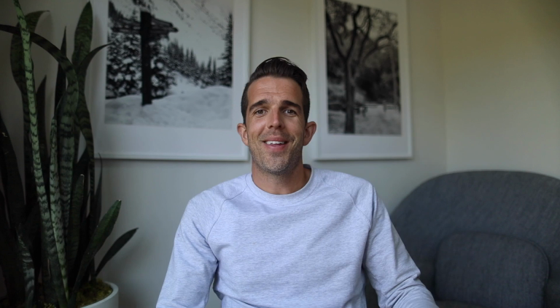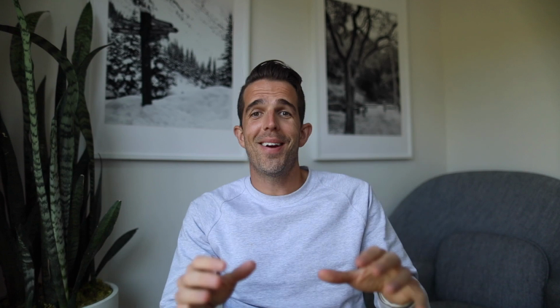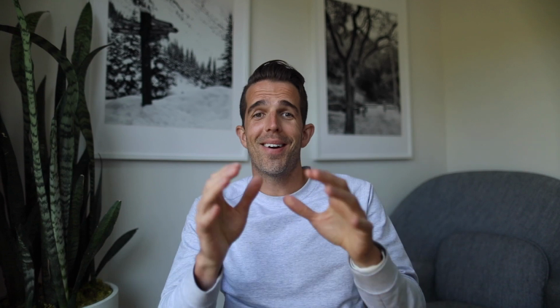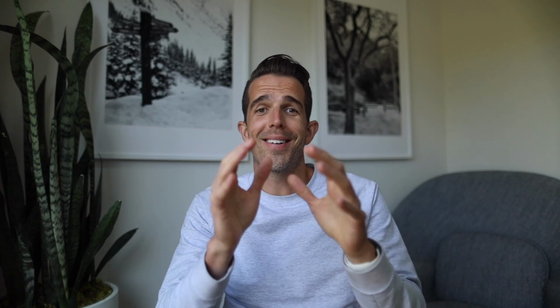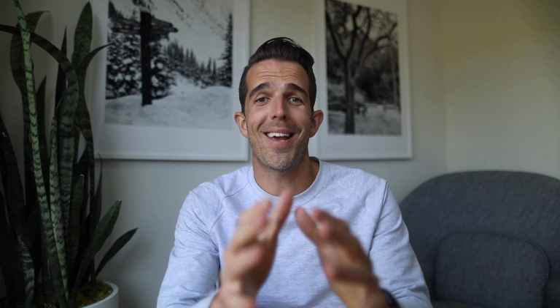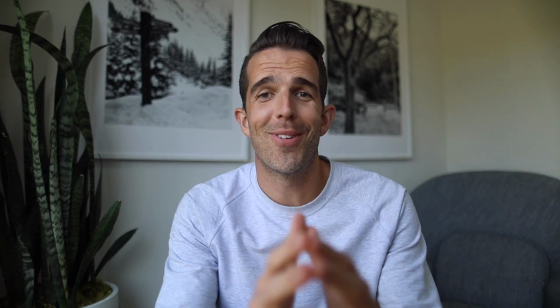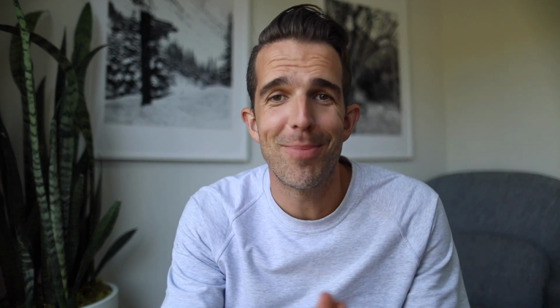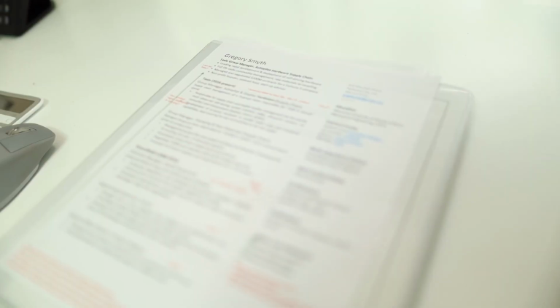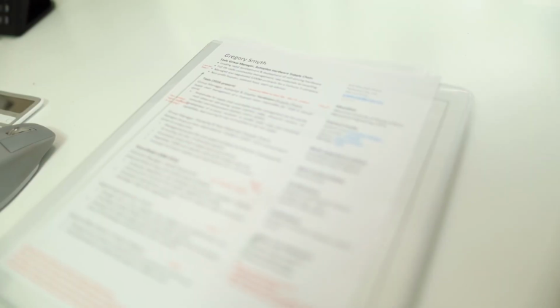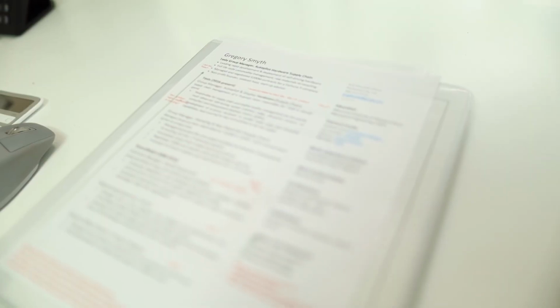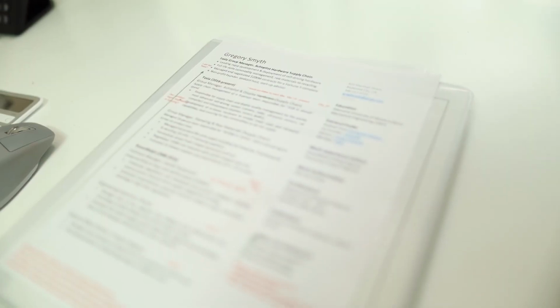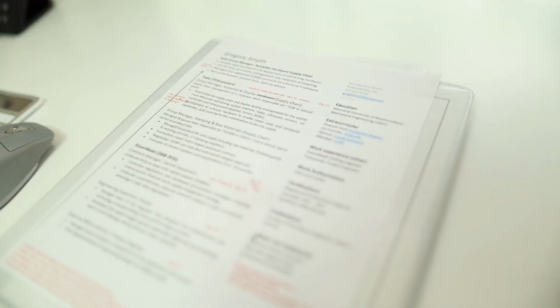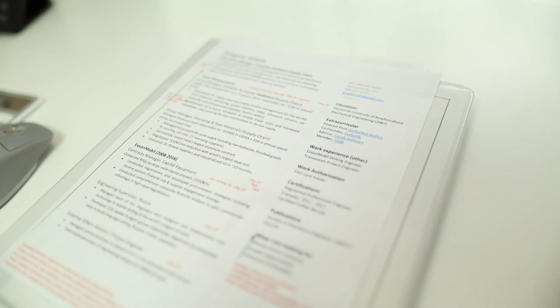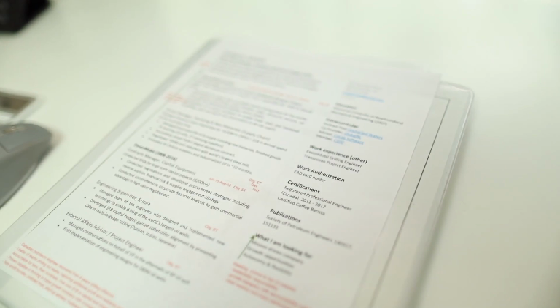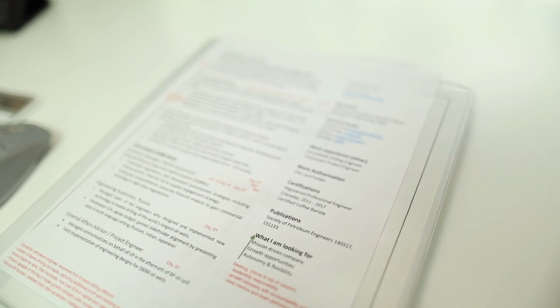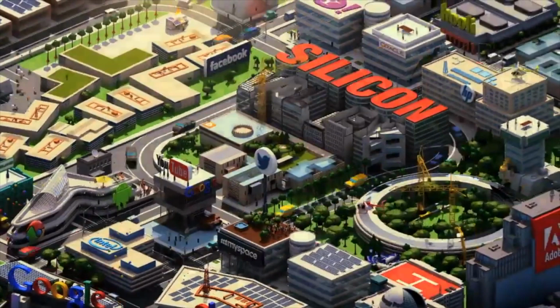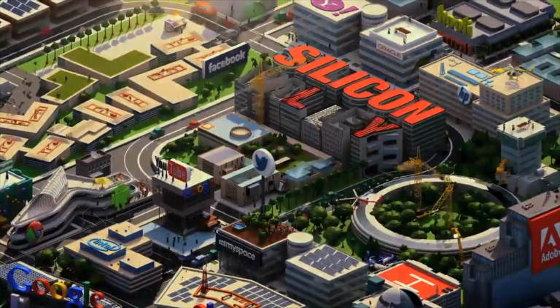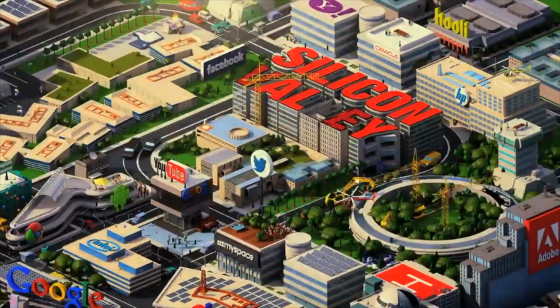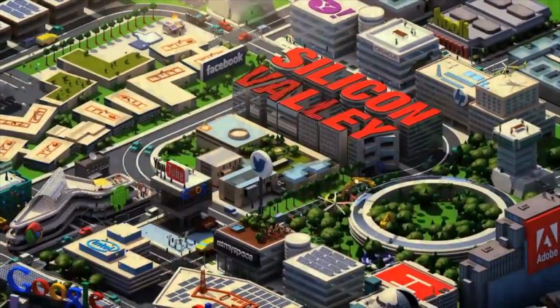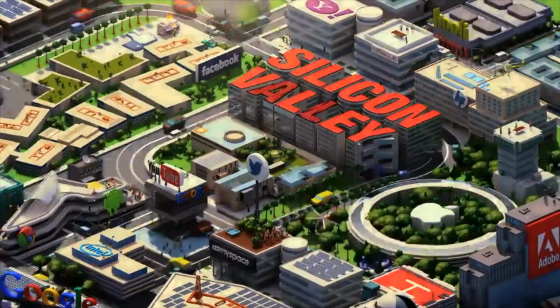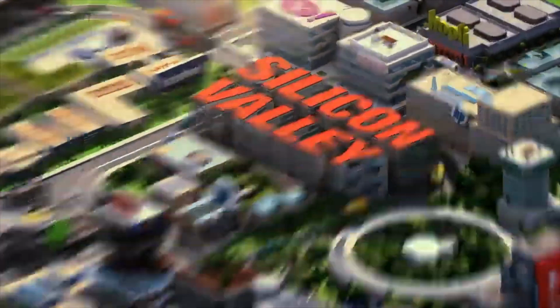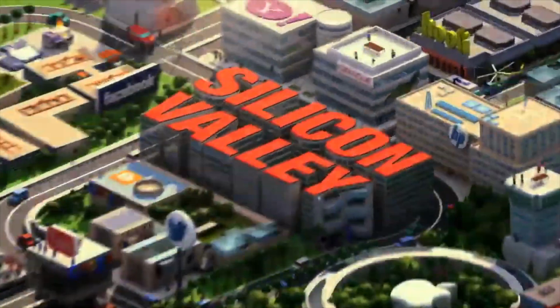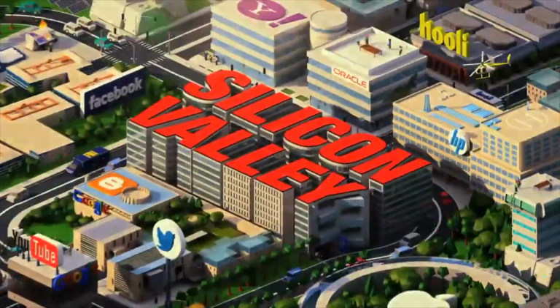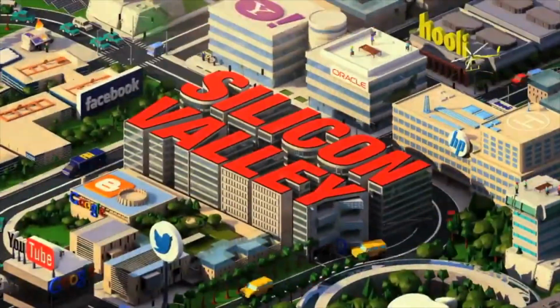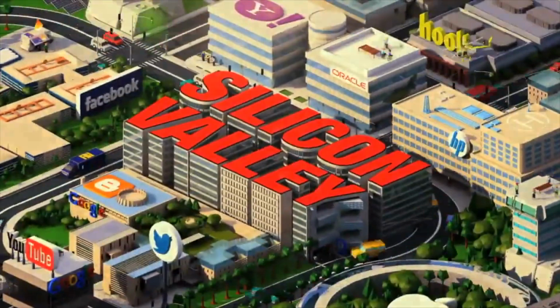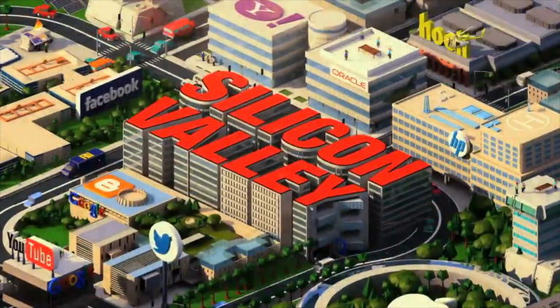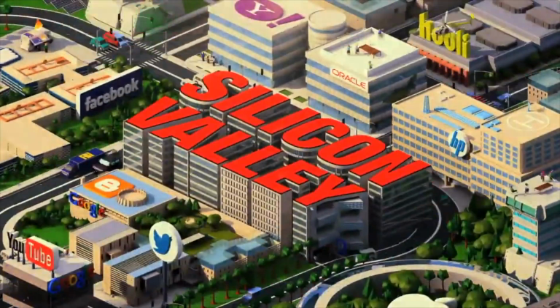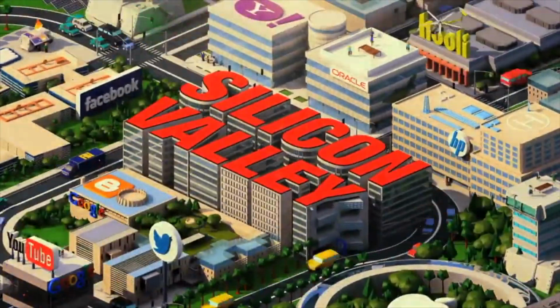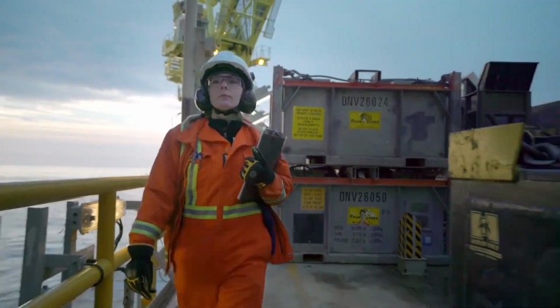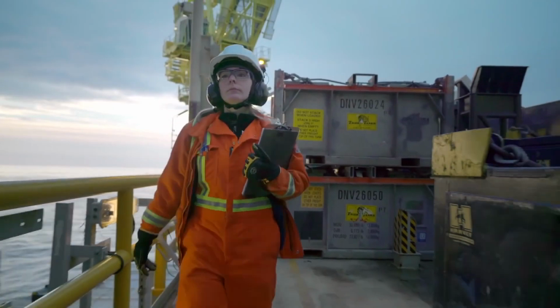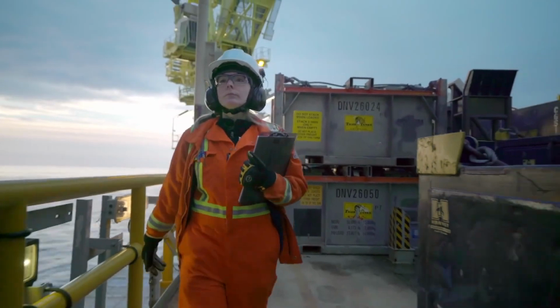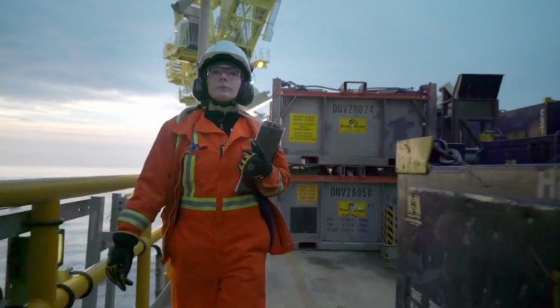Here are 10 resume tips for anyone looking to pivot to tech, especially those coming from a traditional industry.